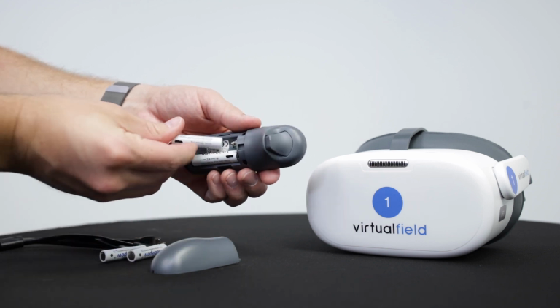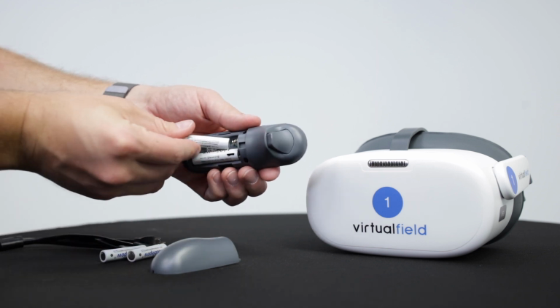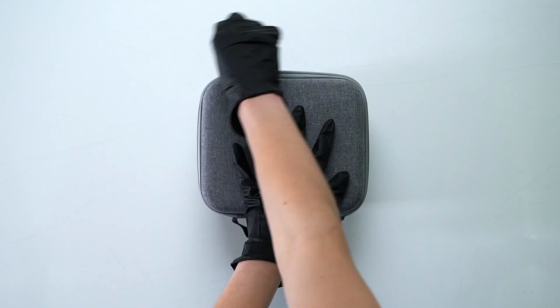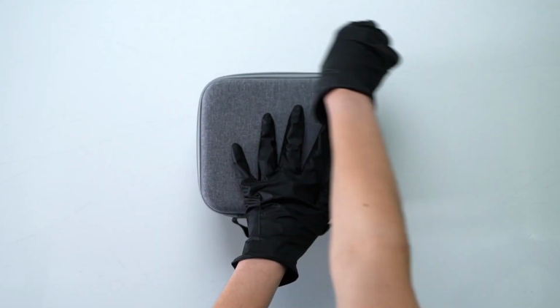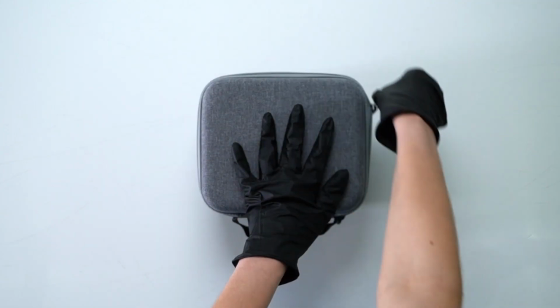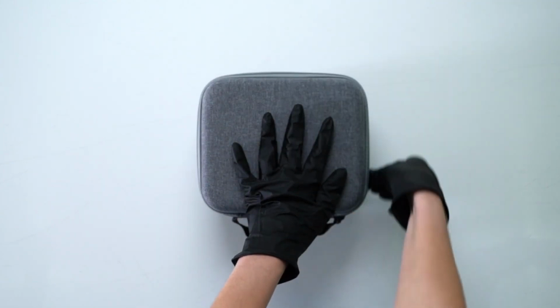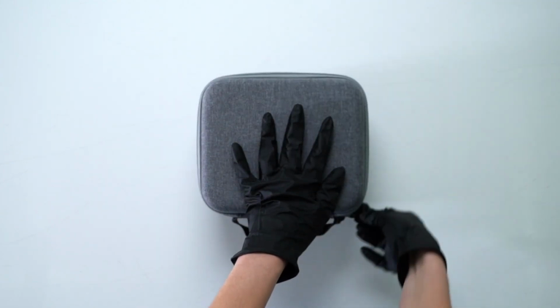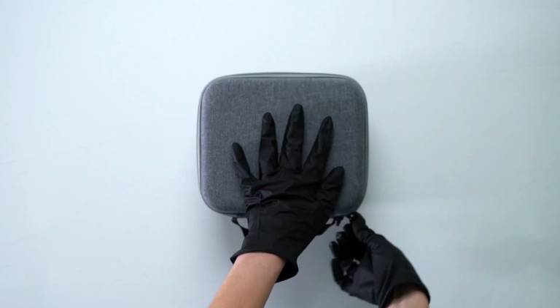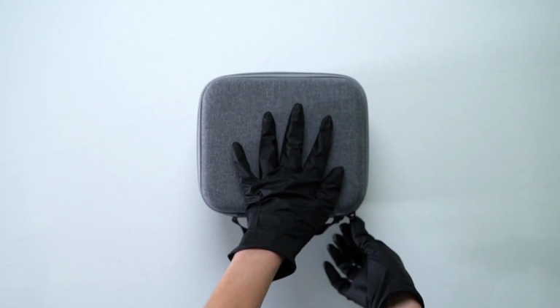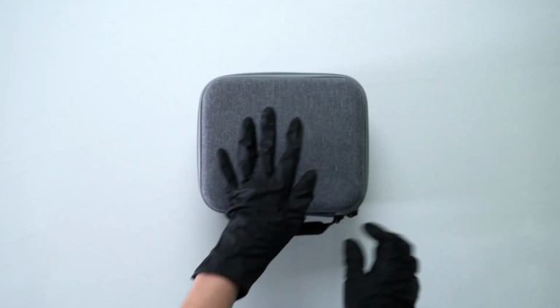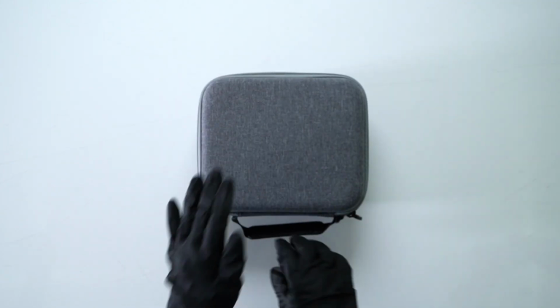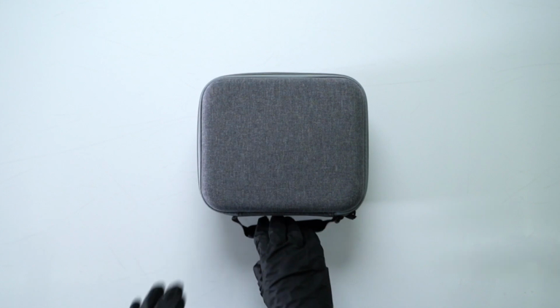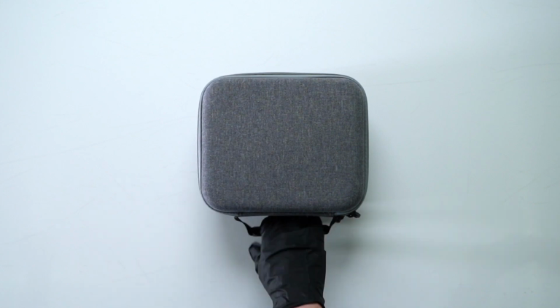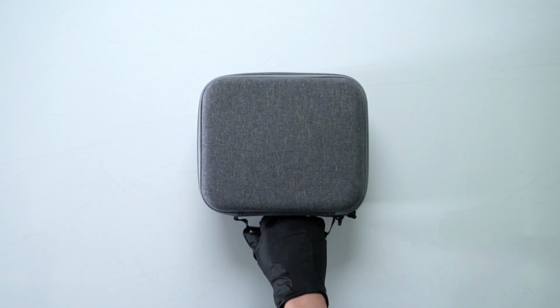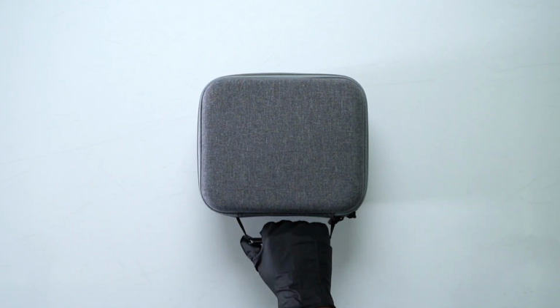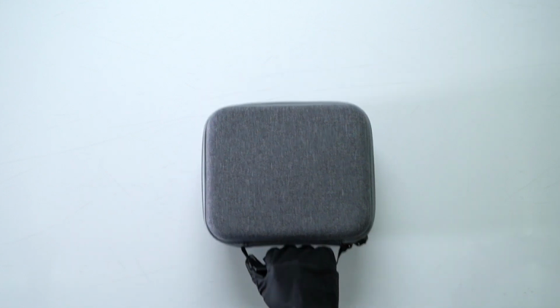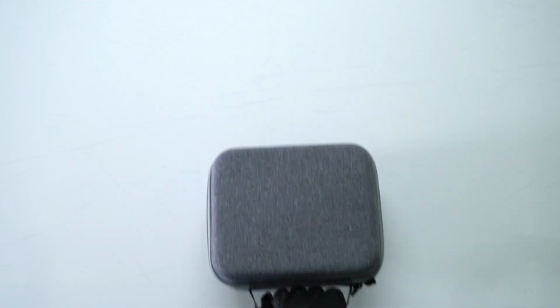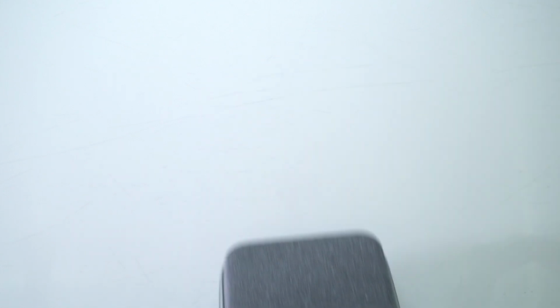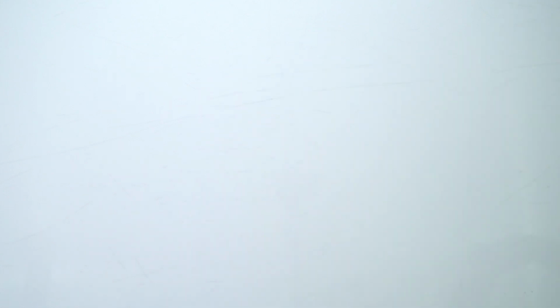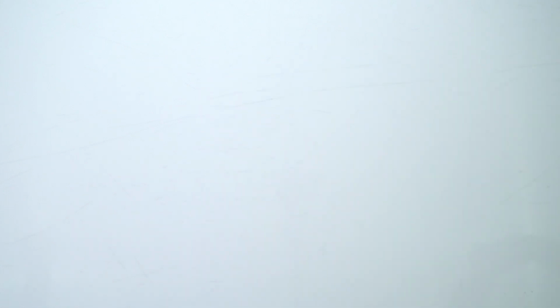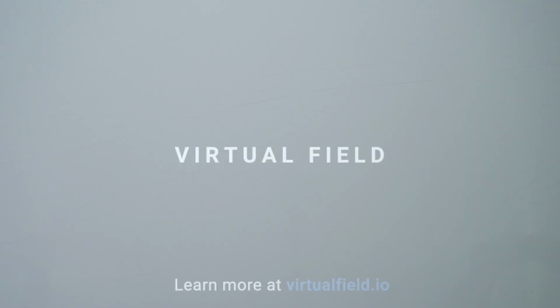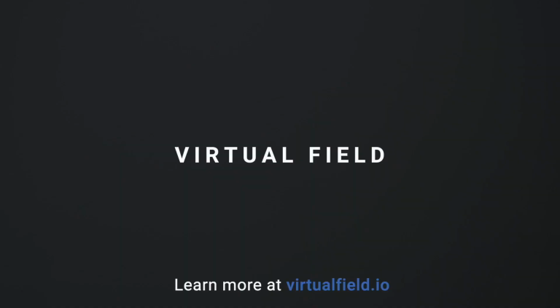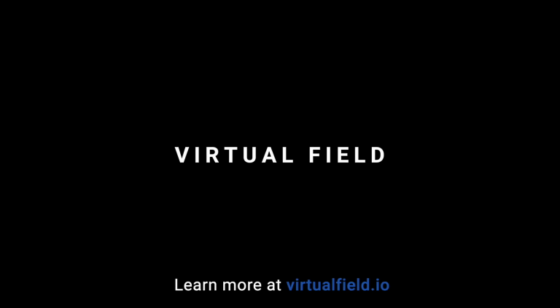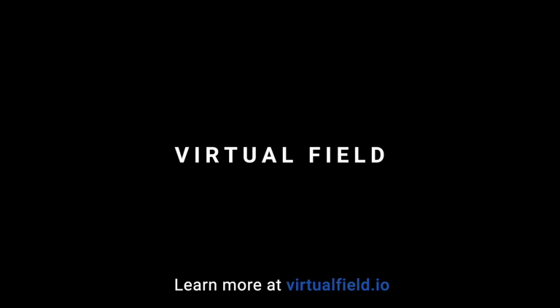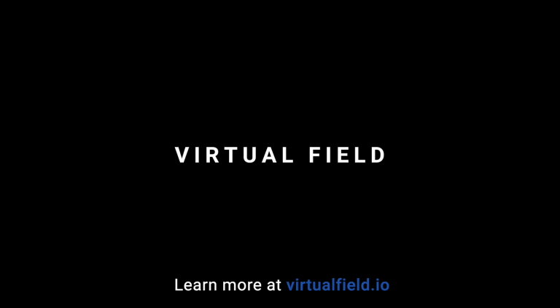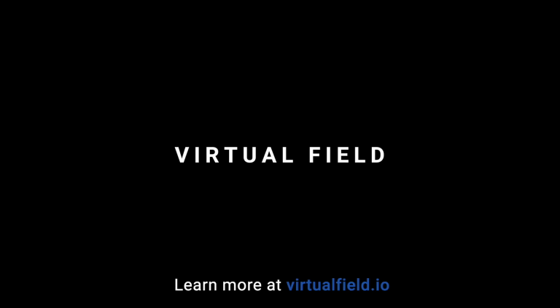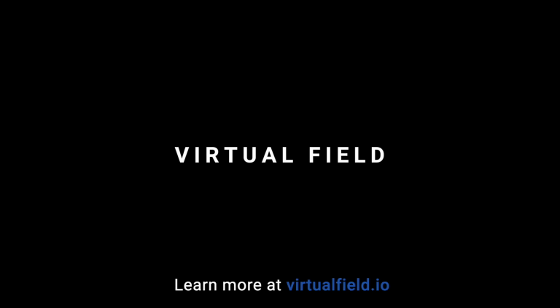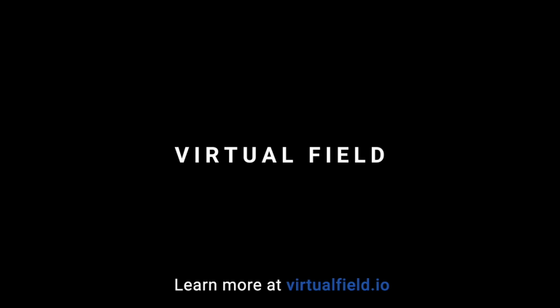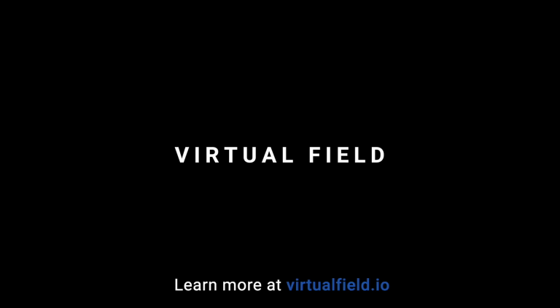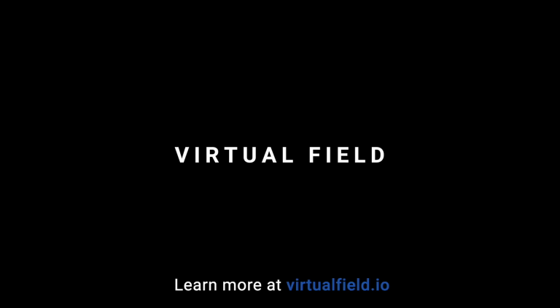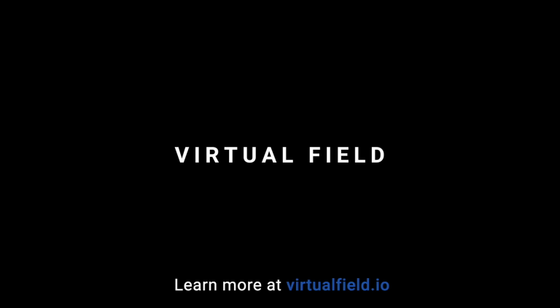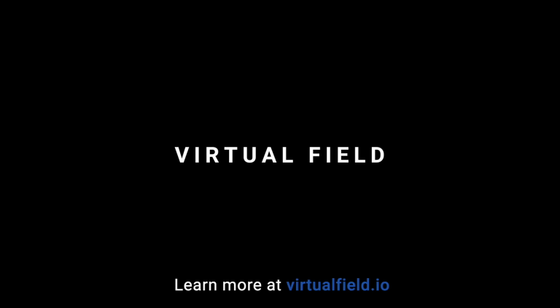We have more videos available on our YouTube channel, and as always you can email or call with a member of our team via the help page in your account.